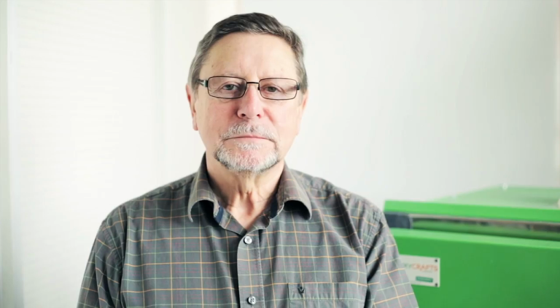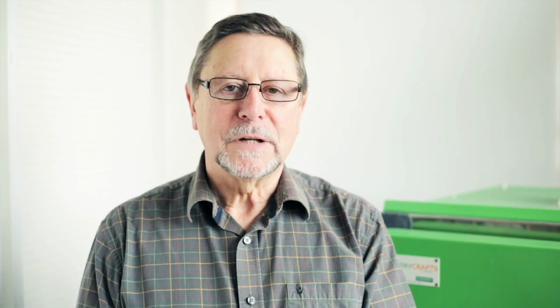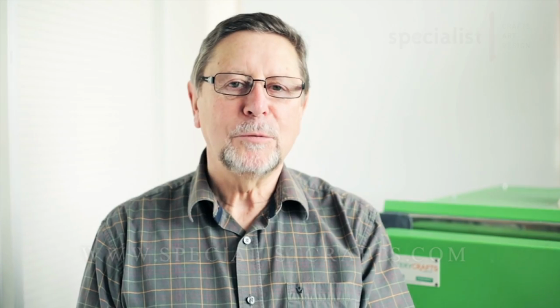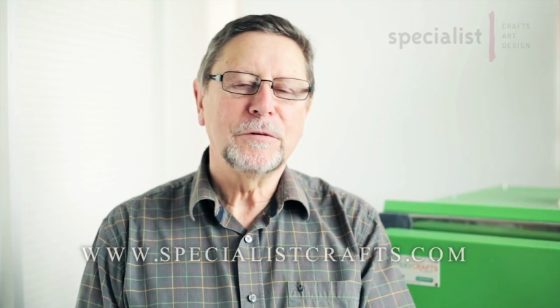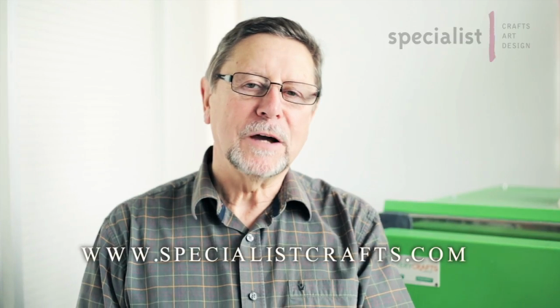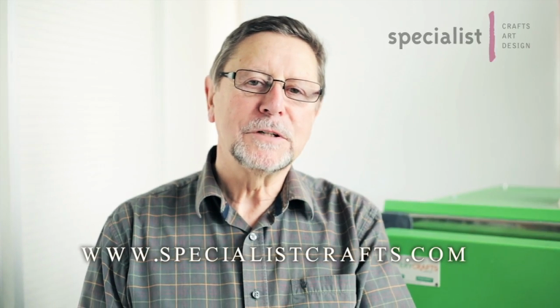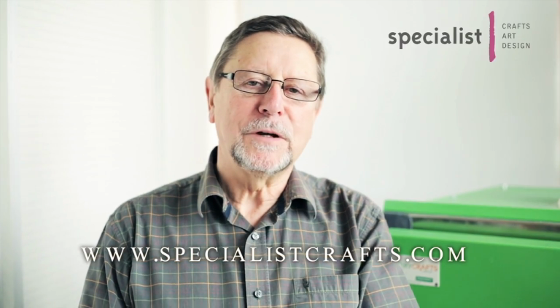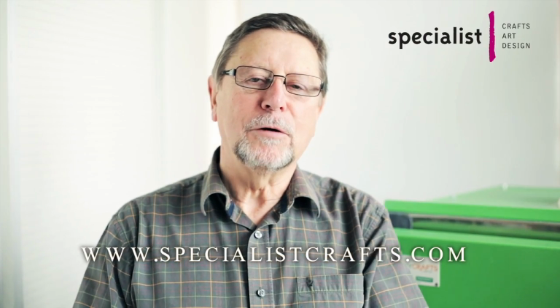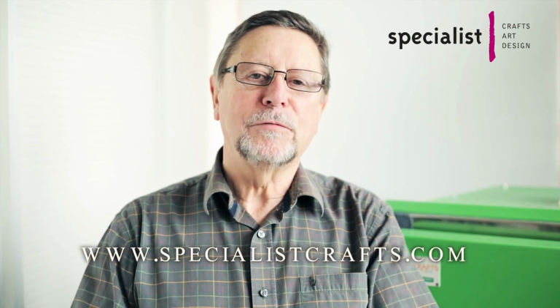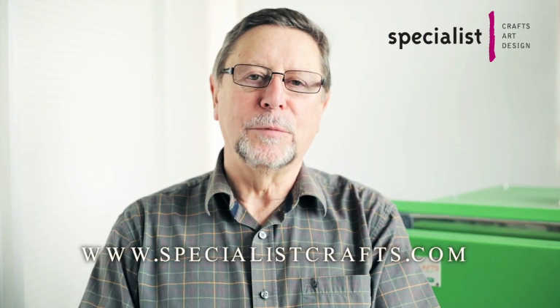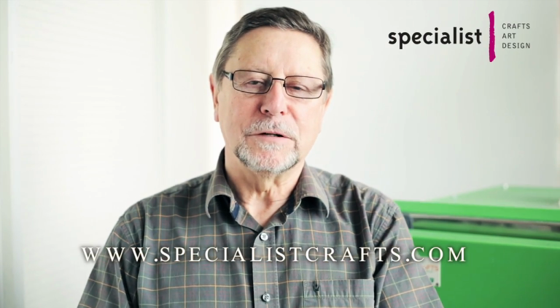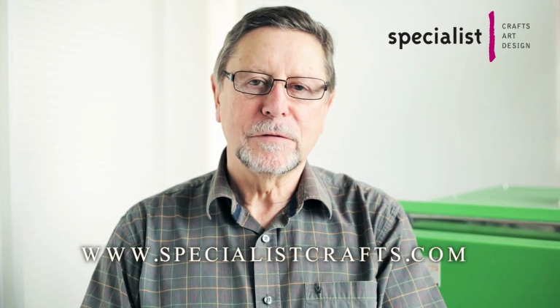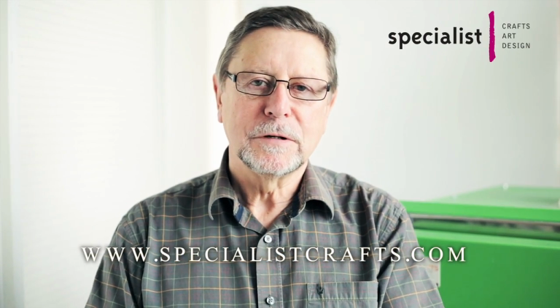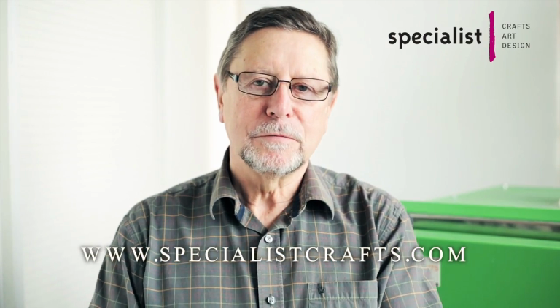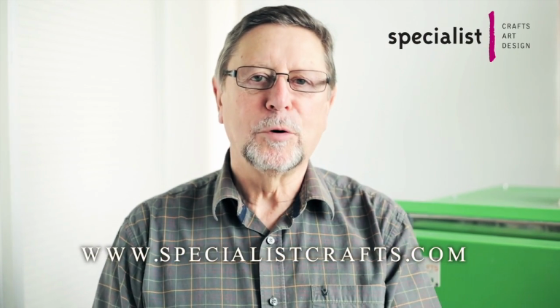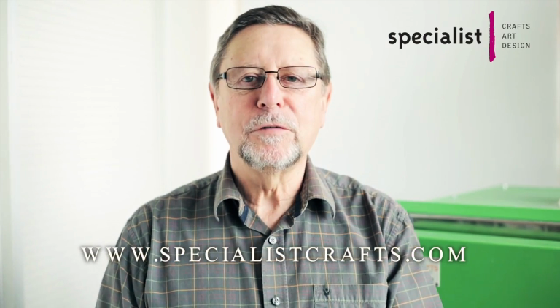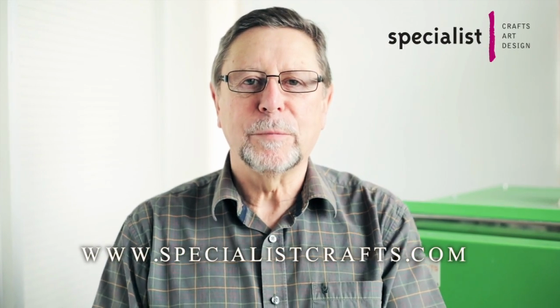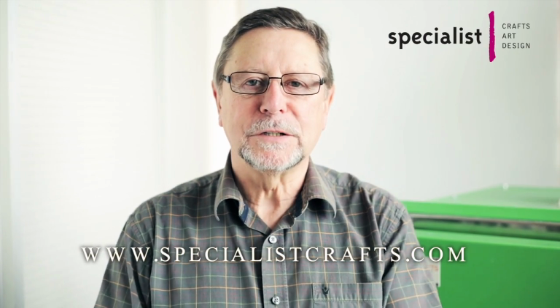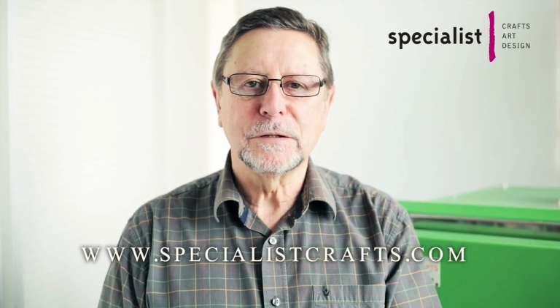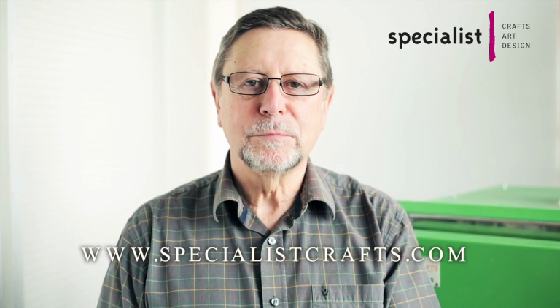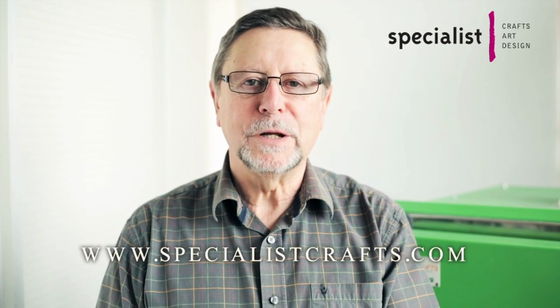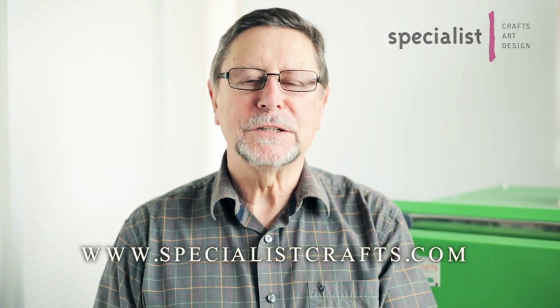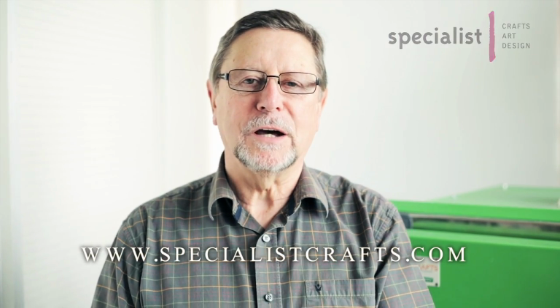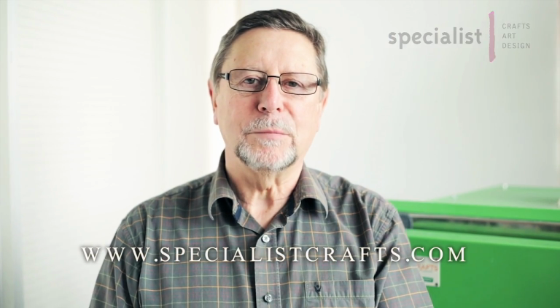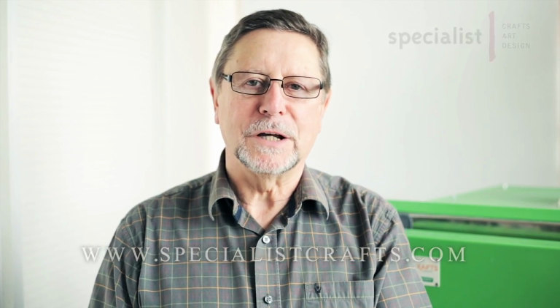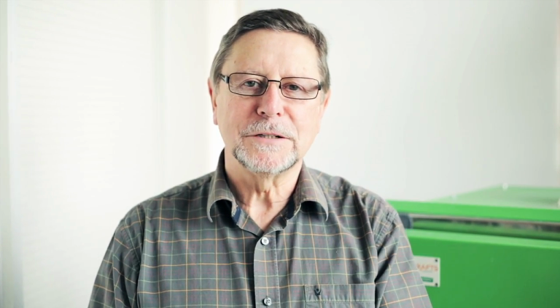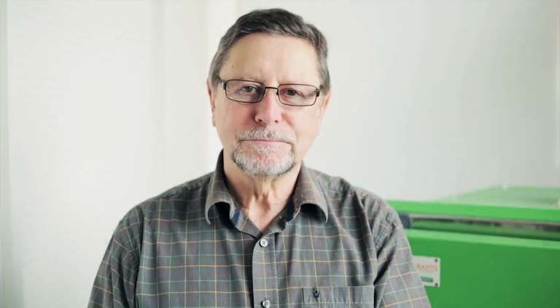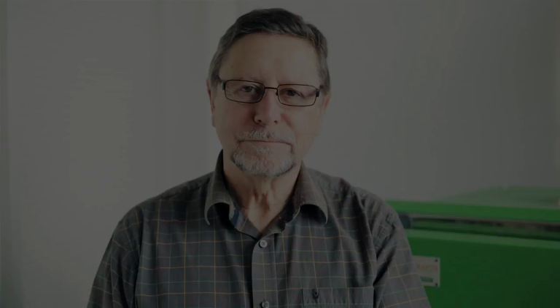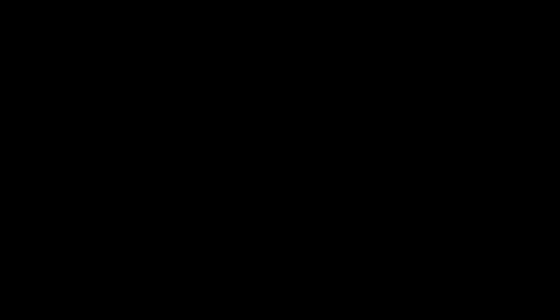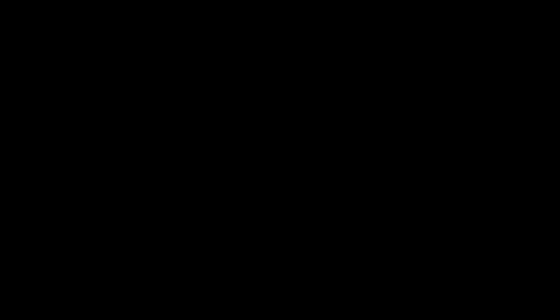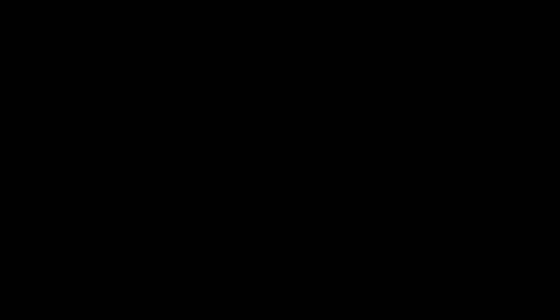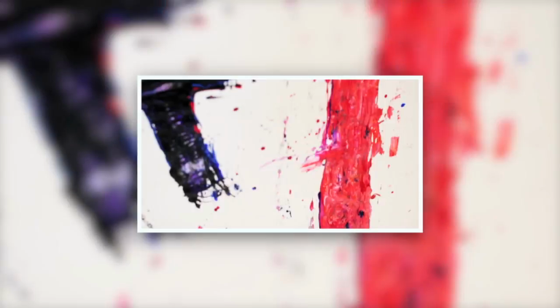I hope you have found this video informative. For more information please see our website. Thank you.